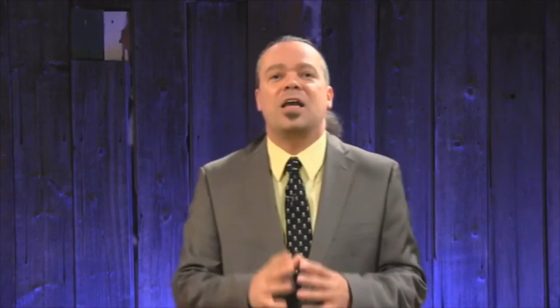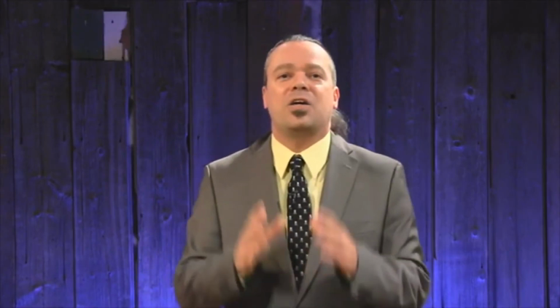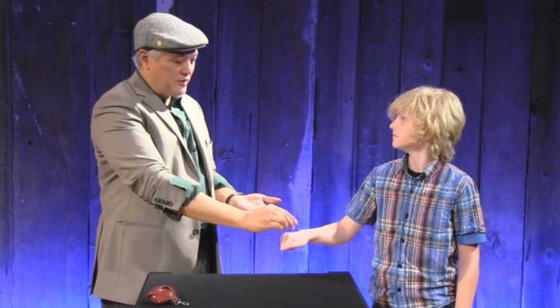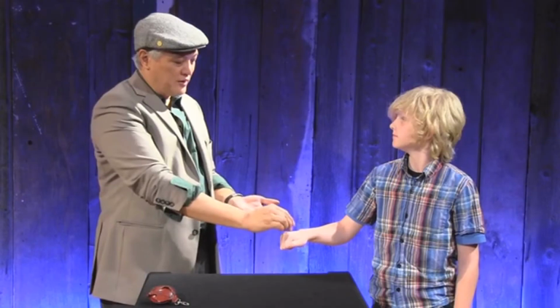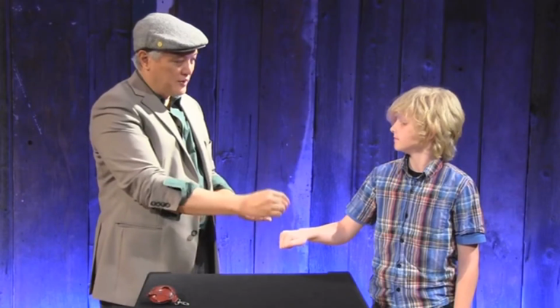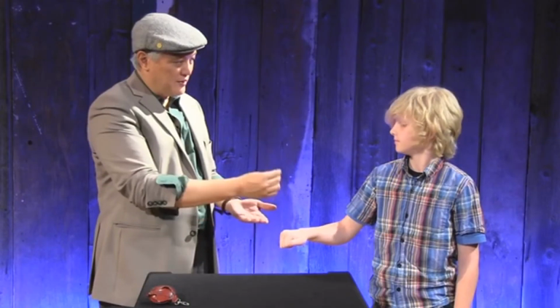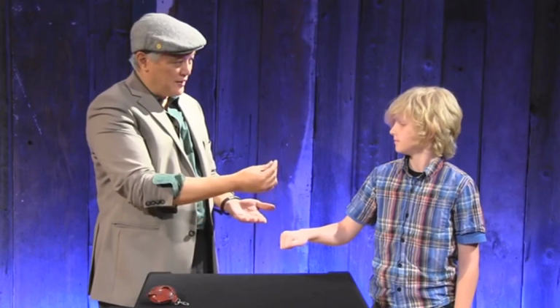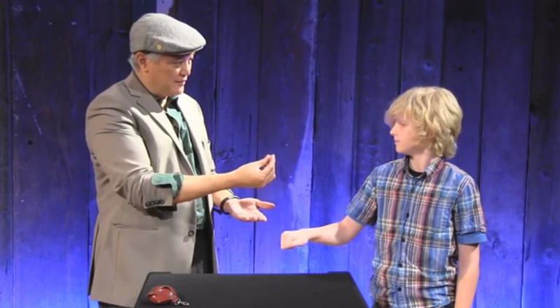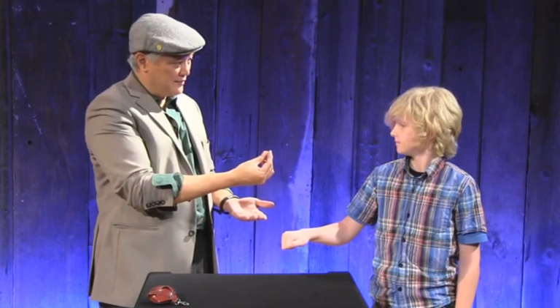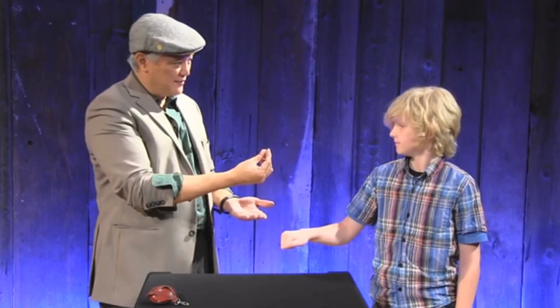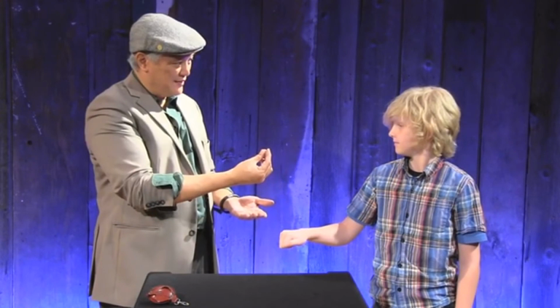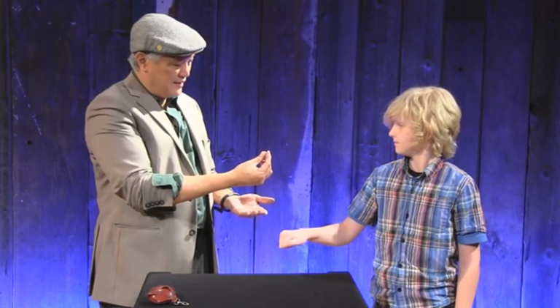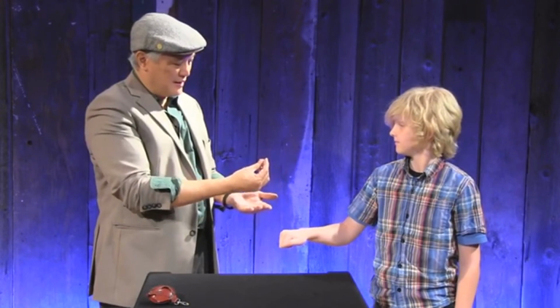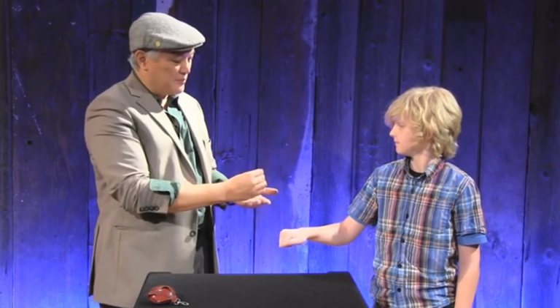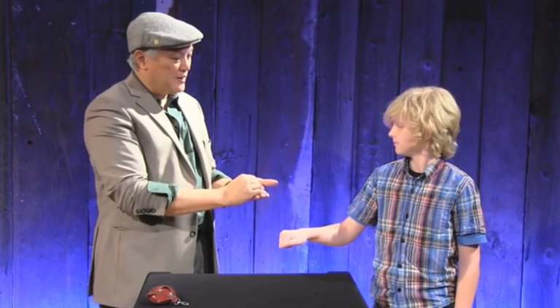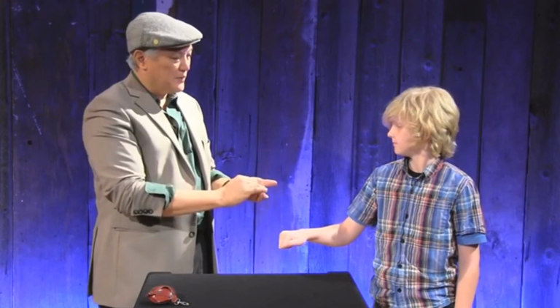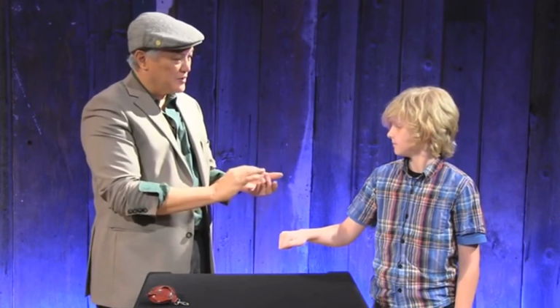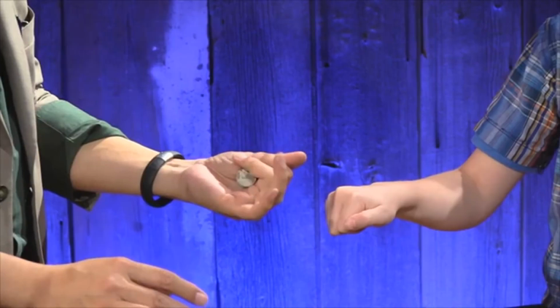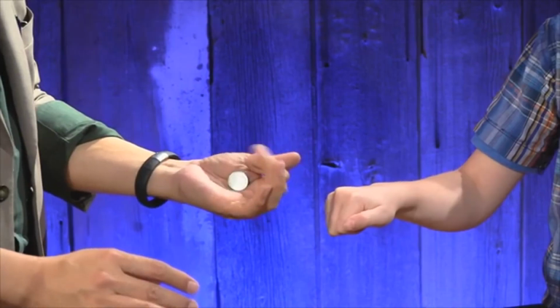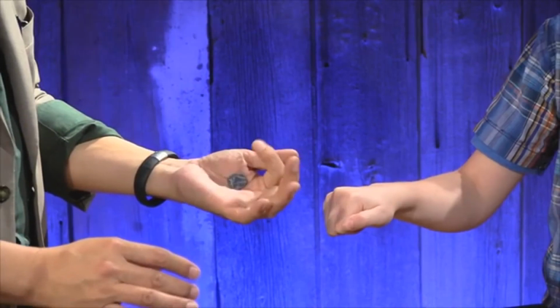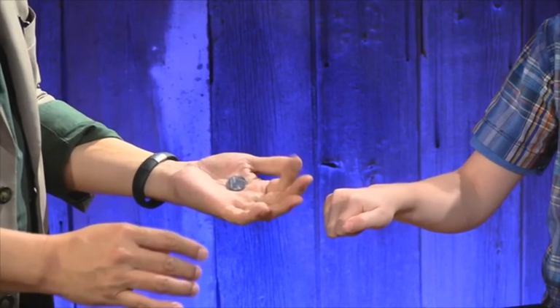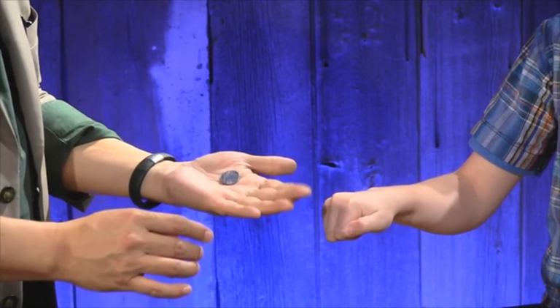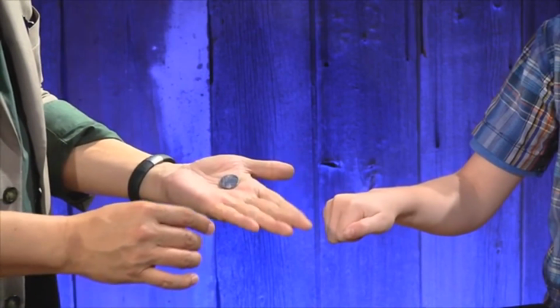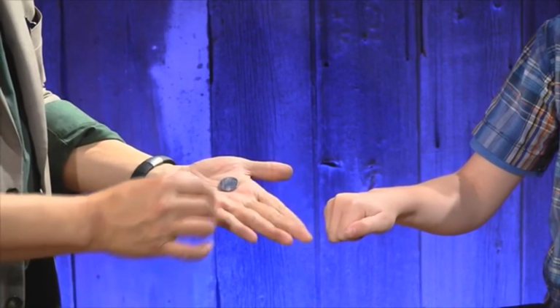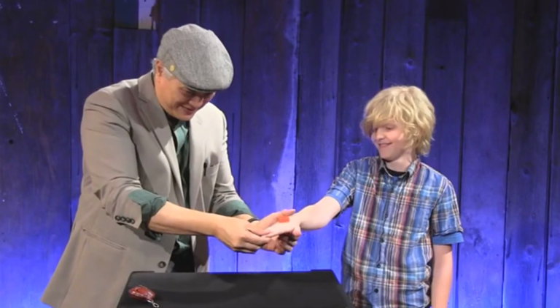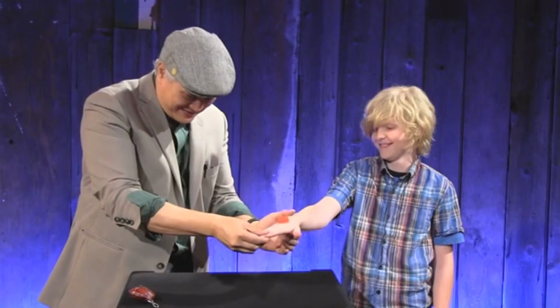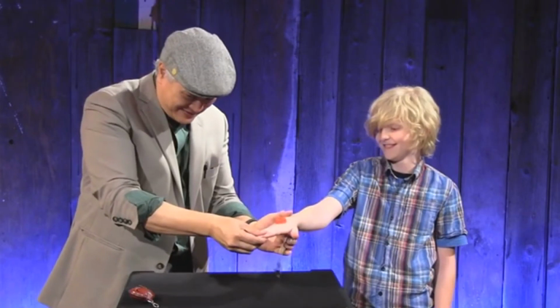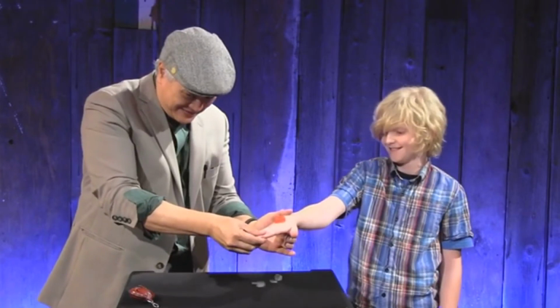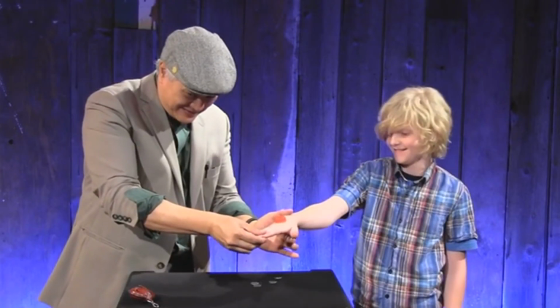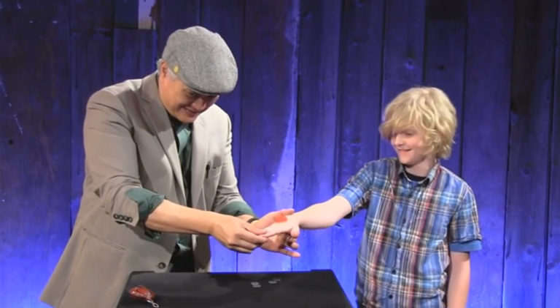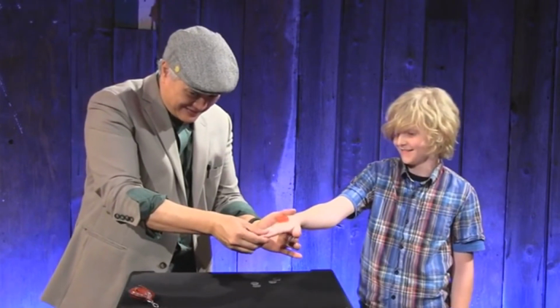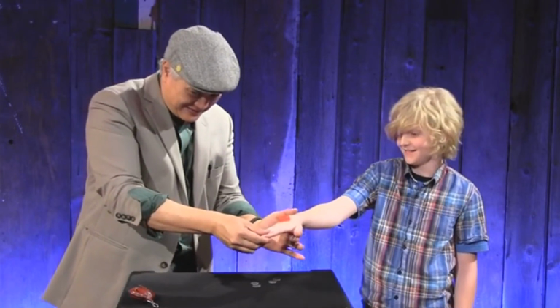Finally, Curtis teaches you how to invisibly remove coins from the spectator's hand and even how to make a bunch of them penetrate right through it.